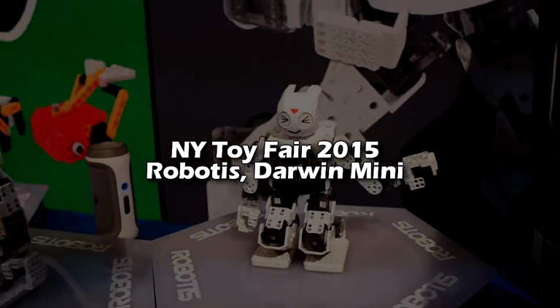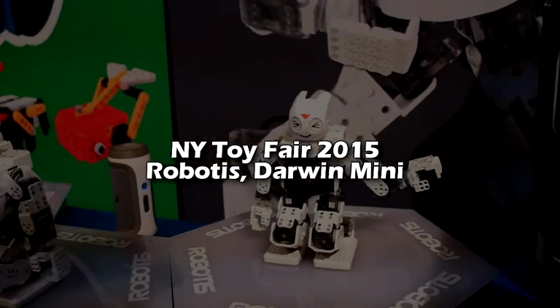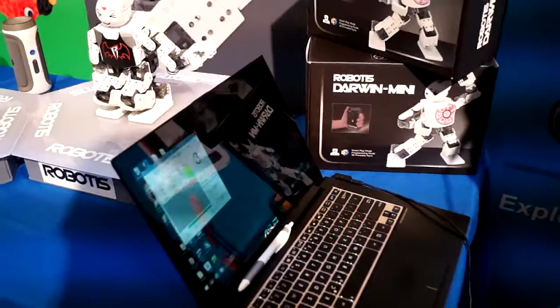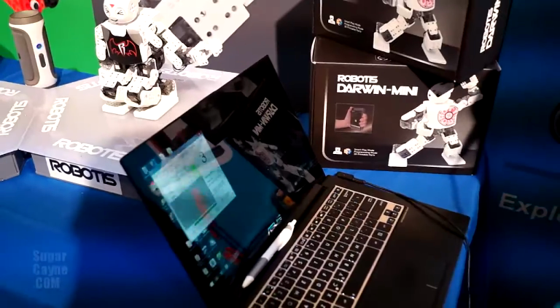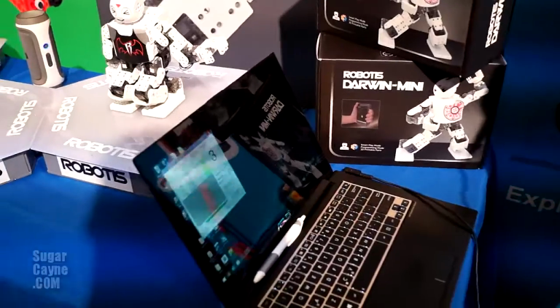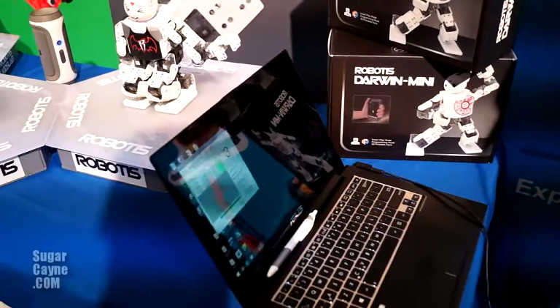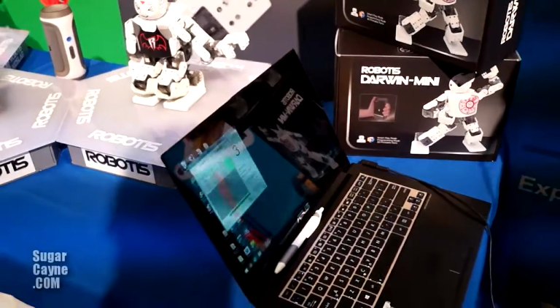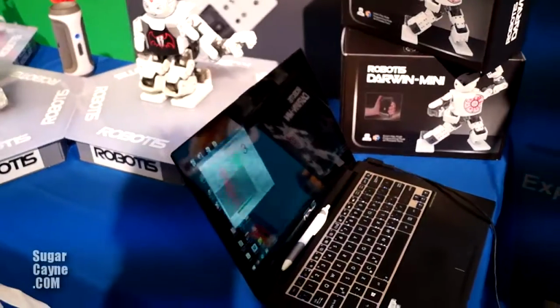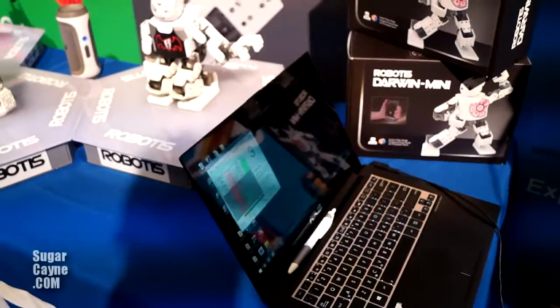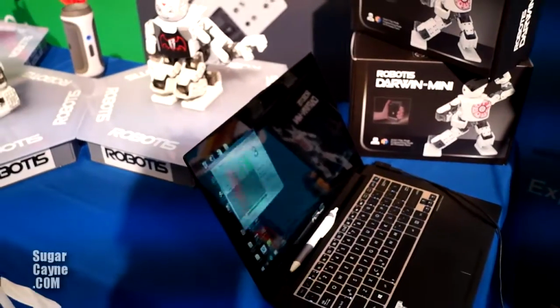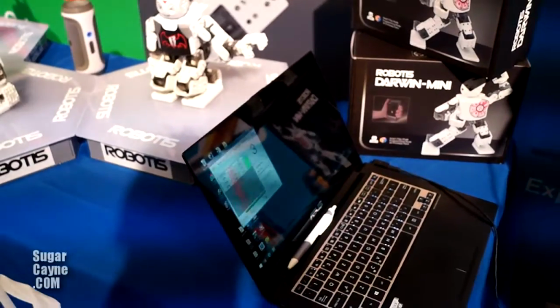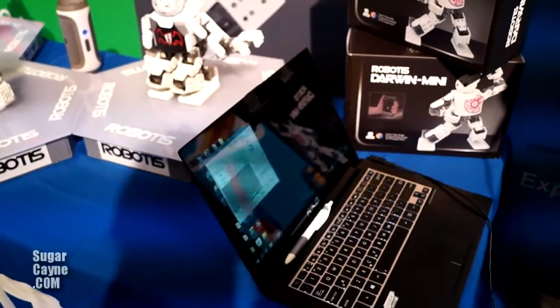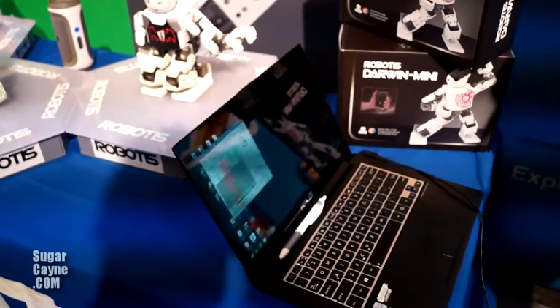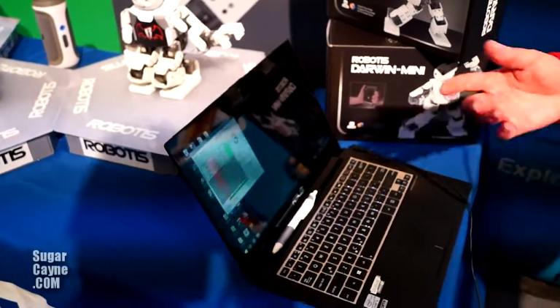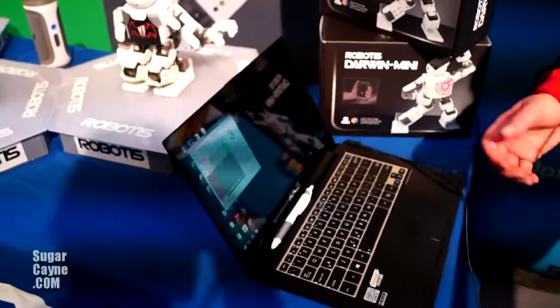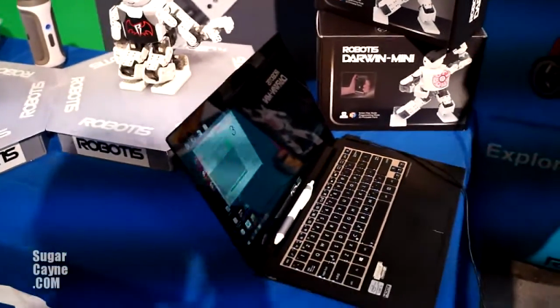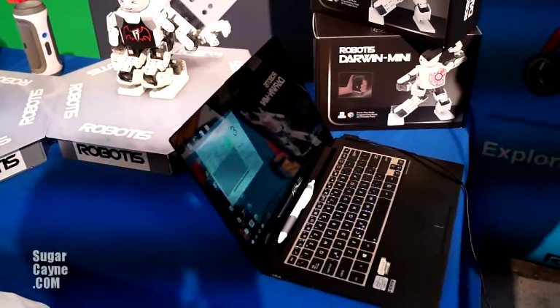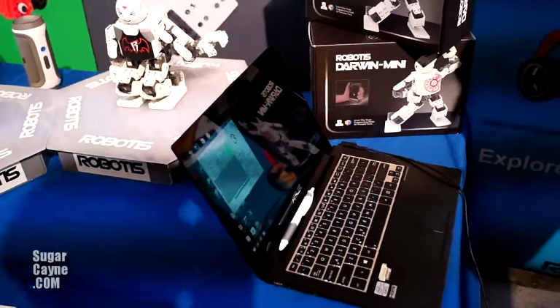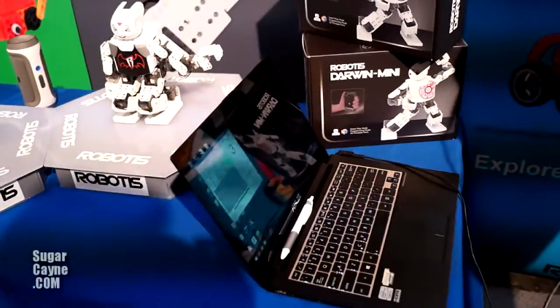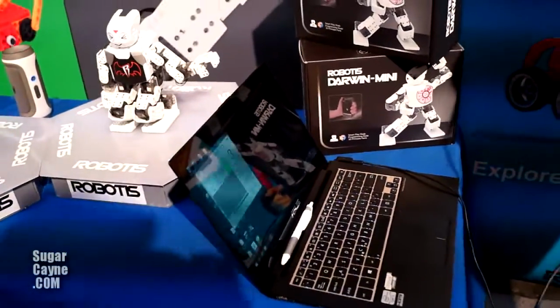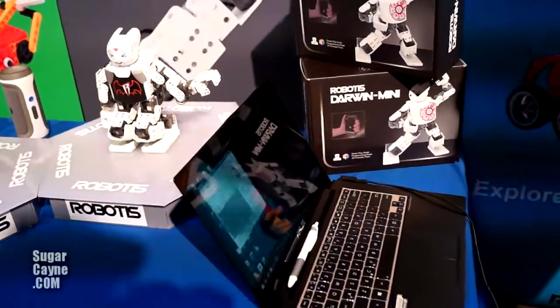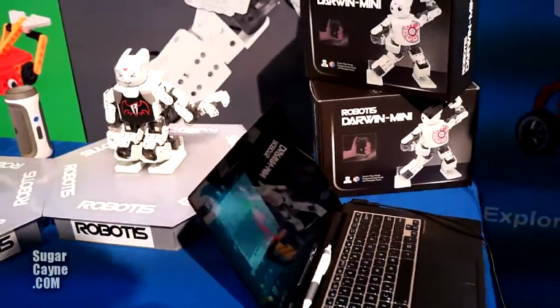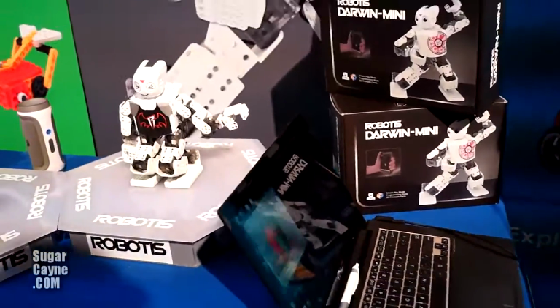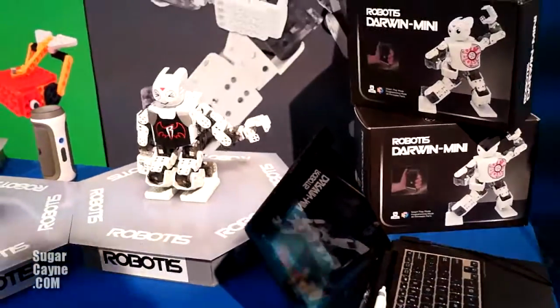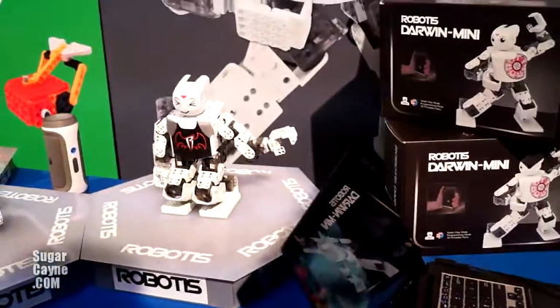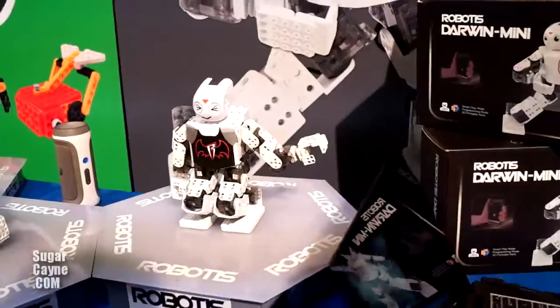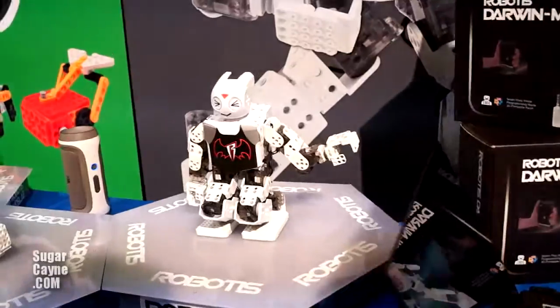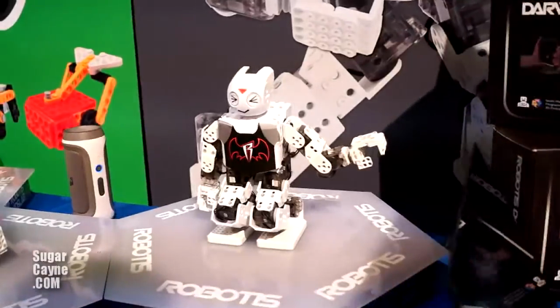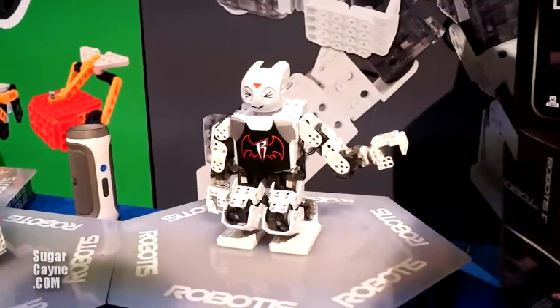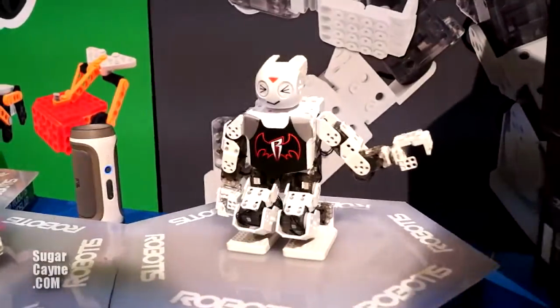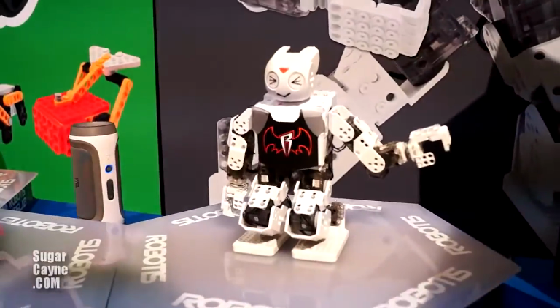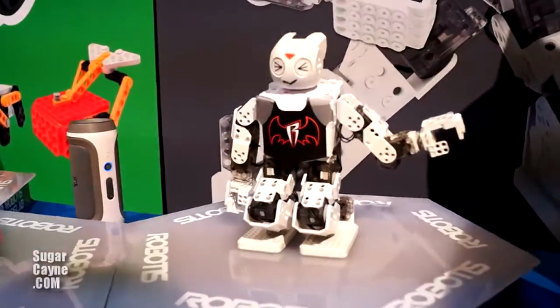Right now I will show you a dancing demonstration of our robots, the Darwin Minis.